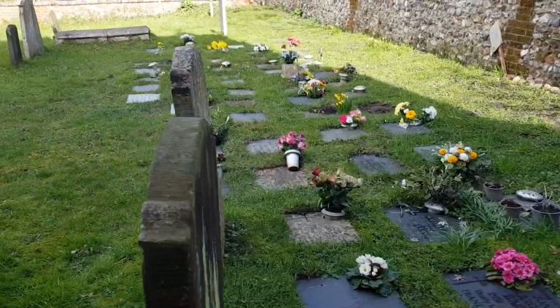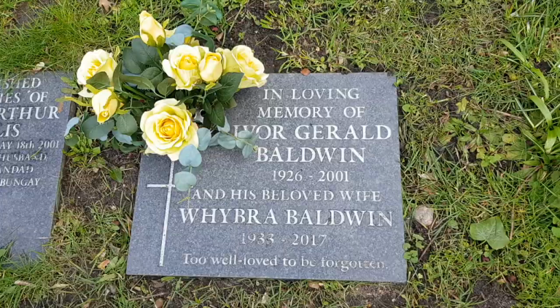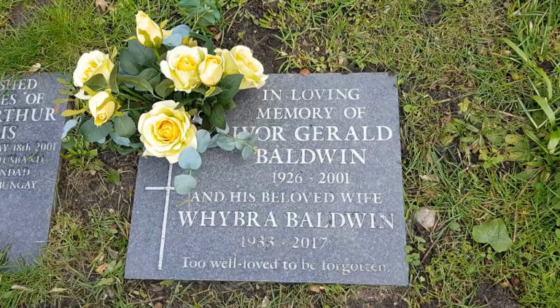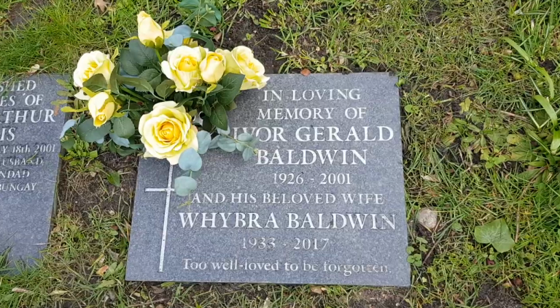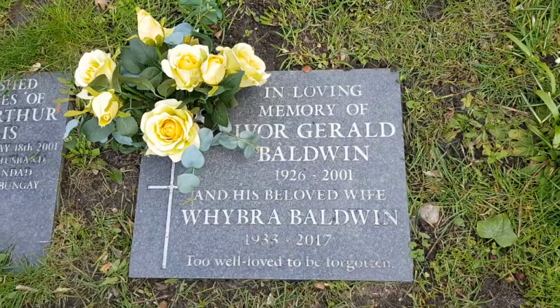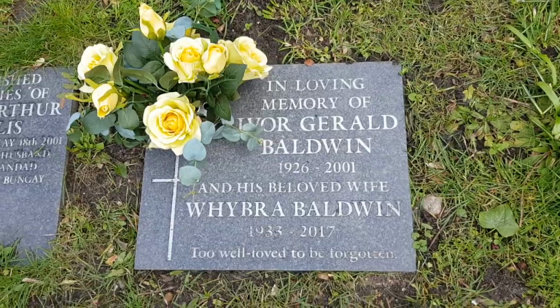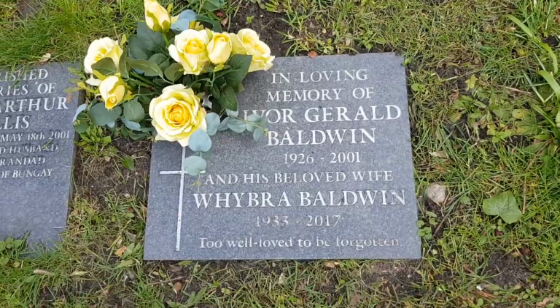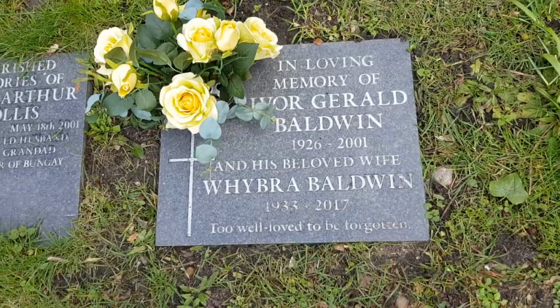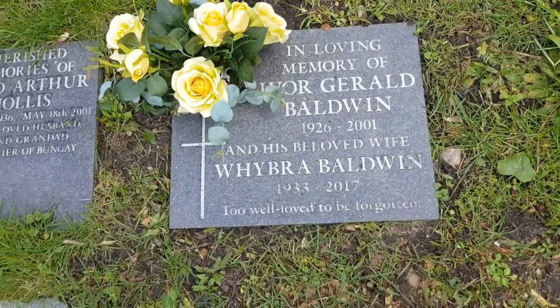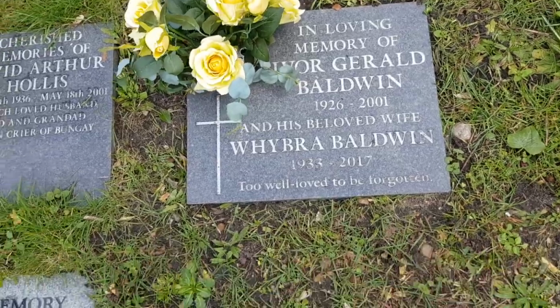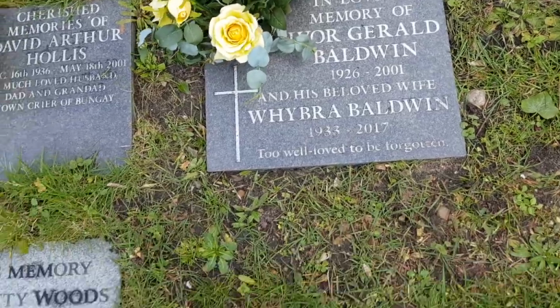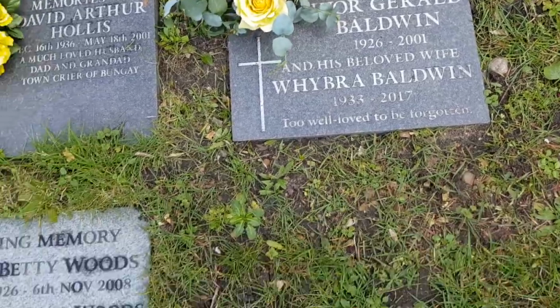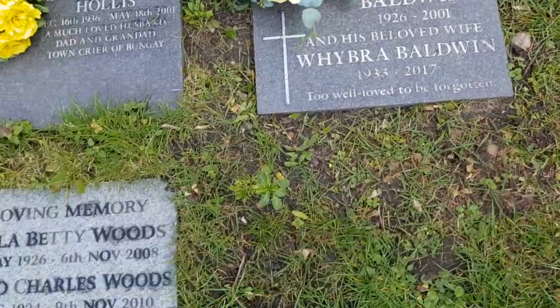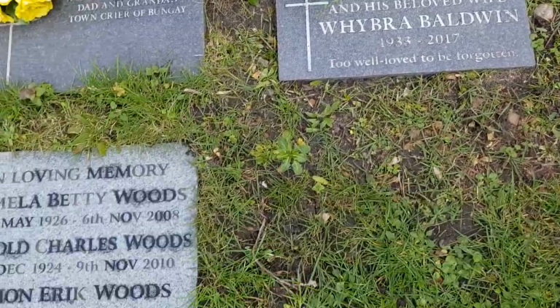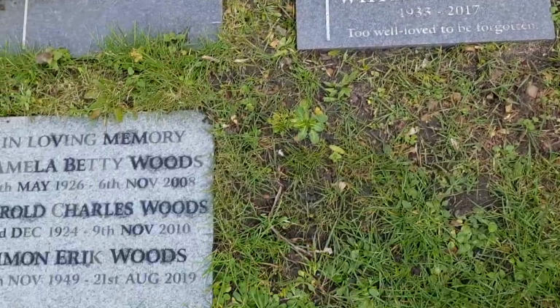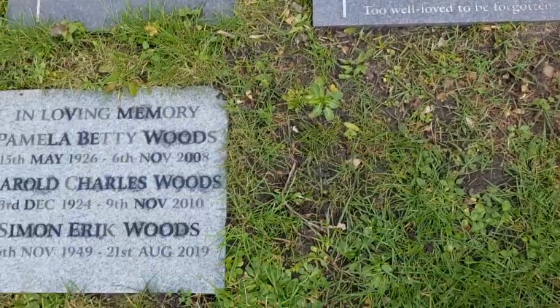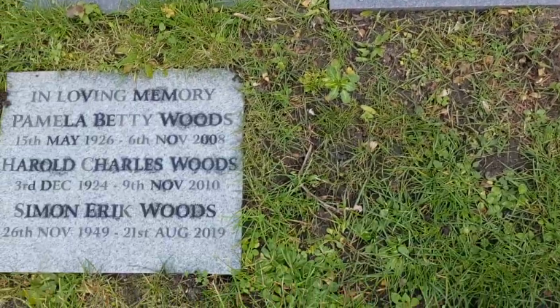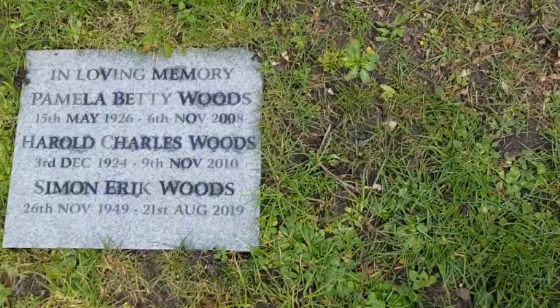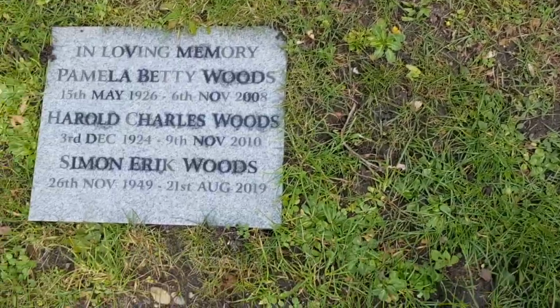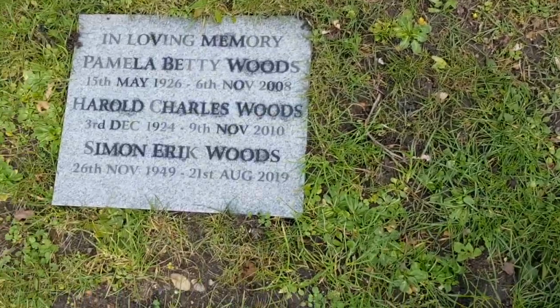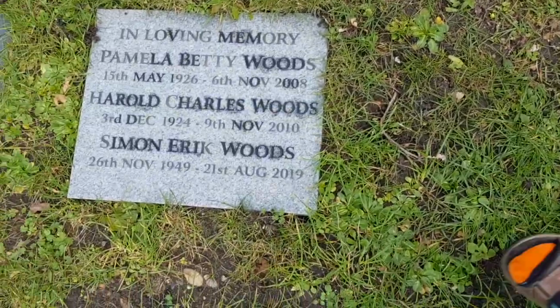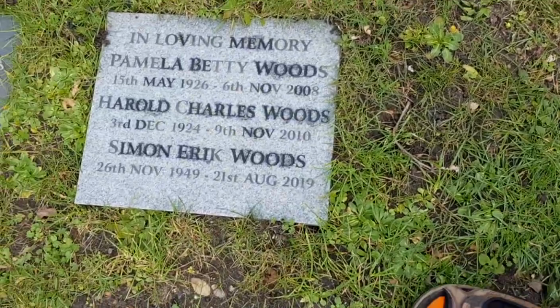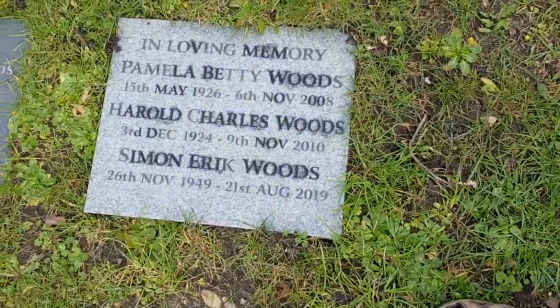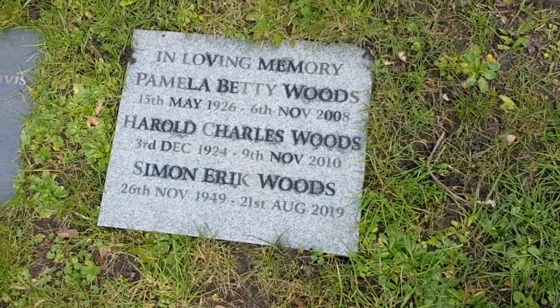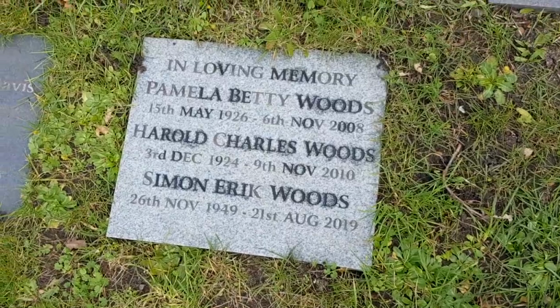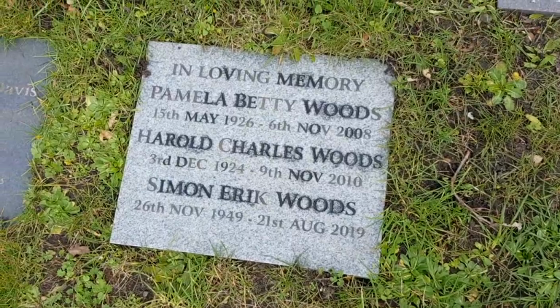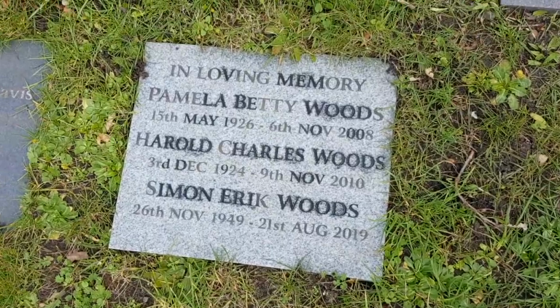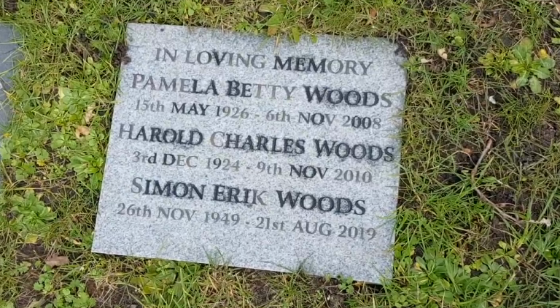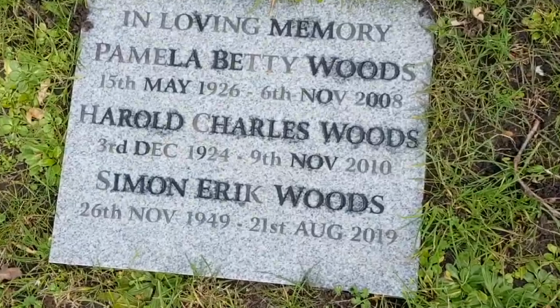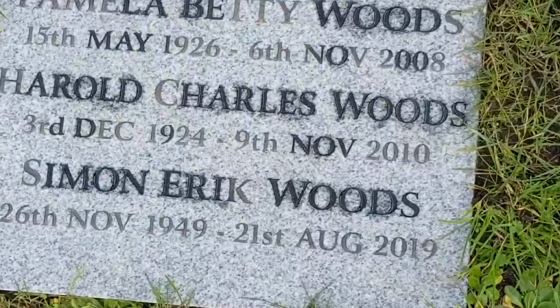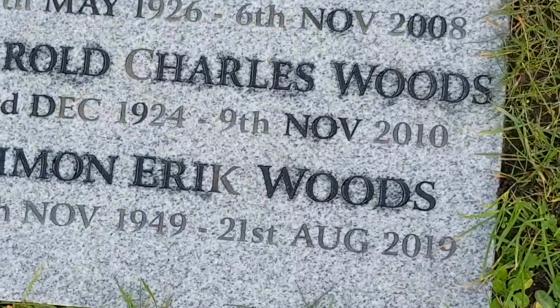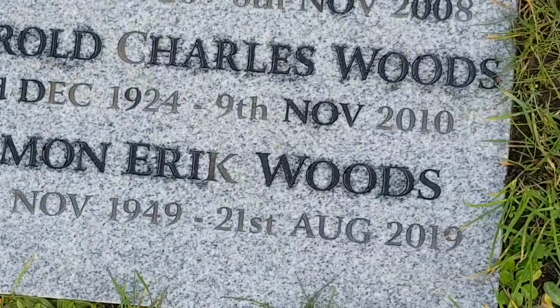Very rare that you find recent graves in churchyards.